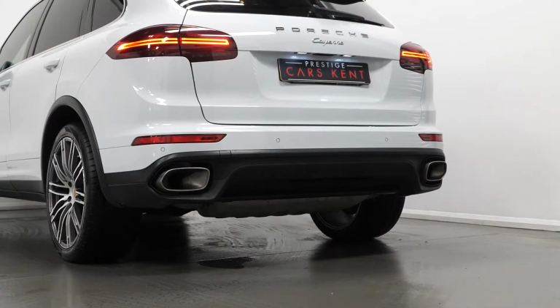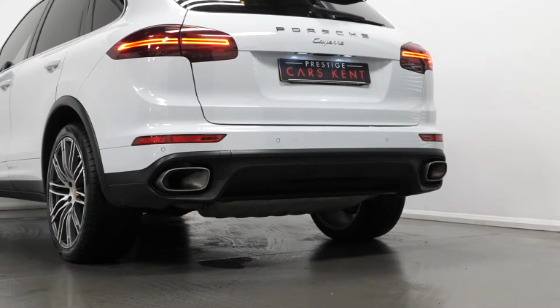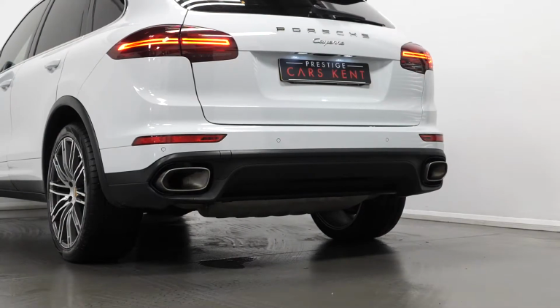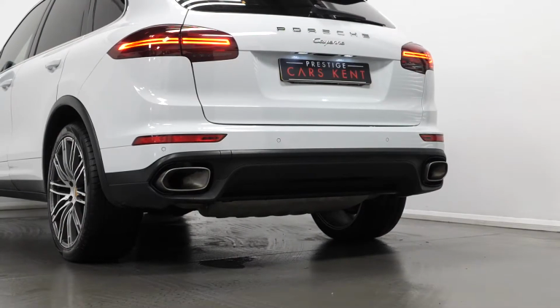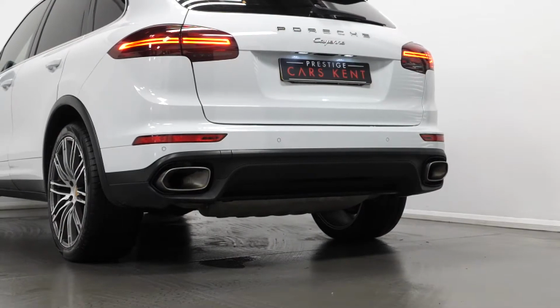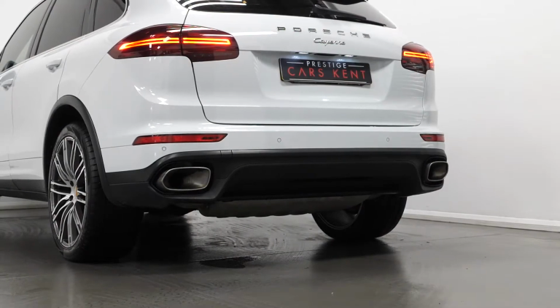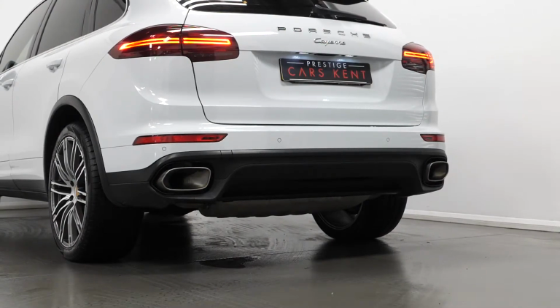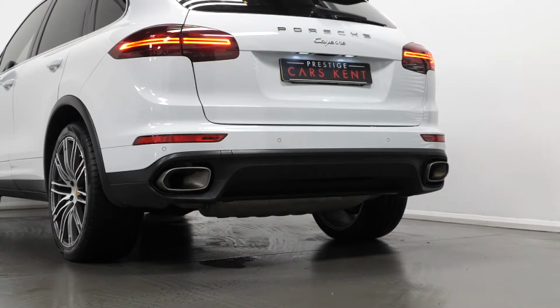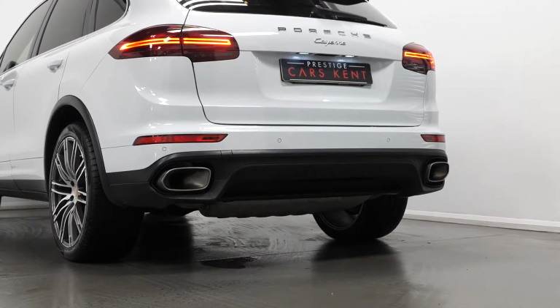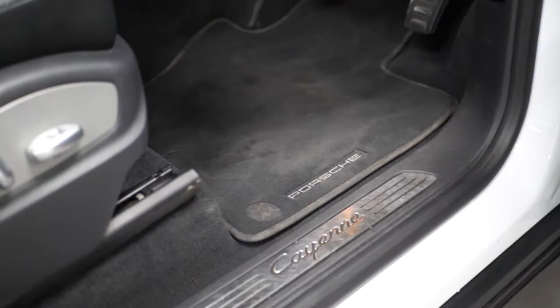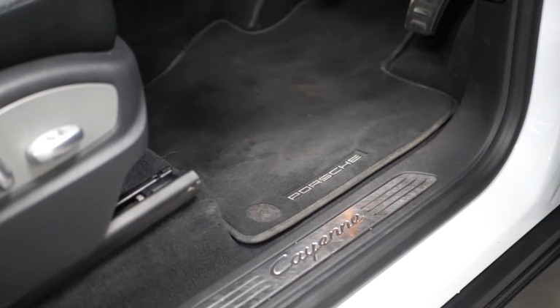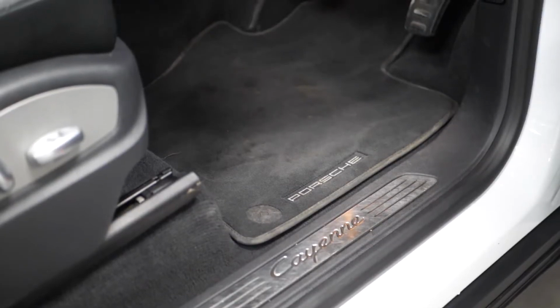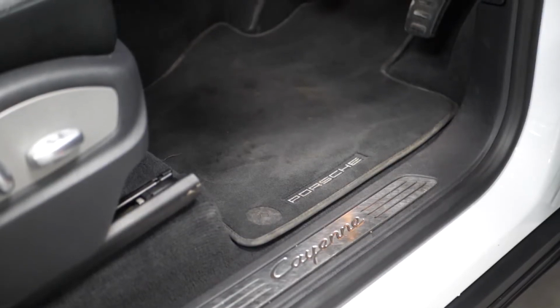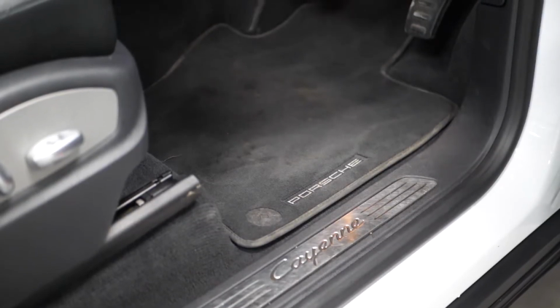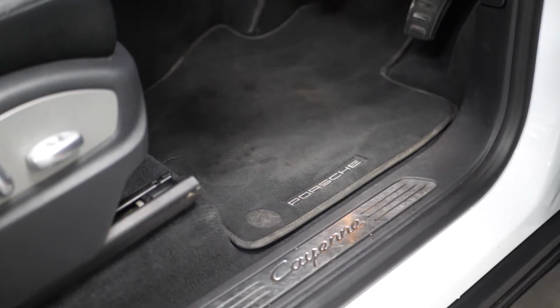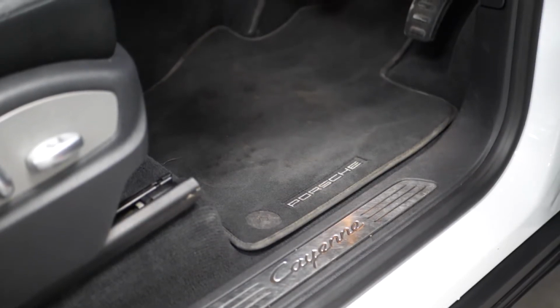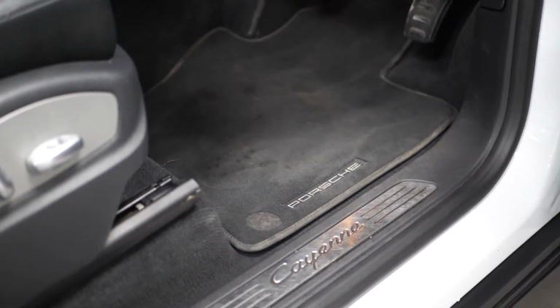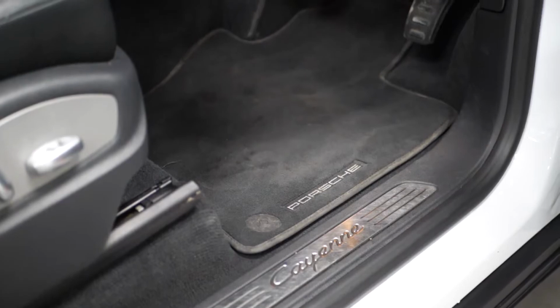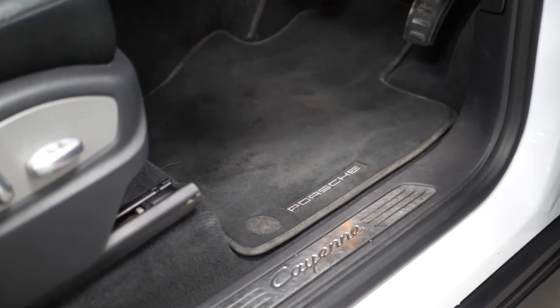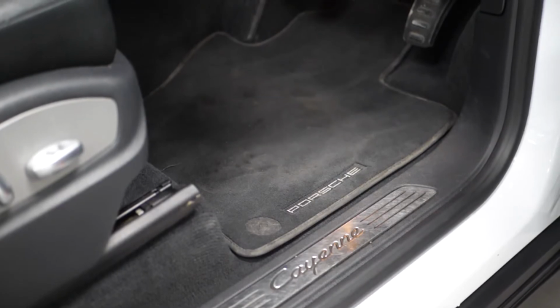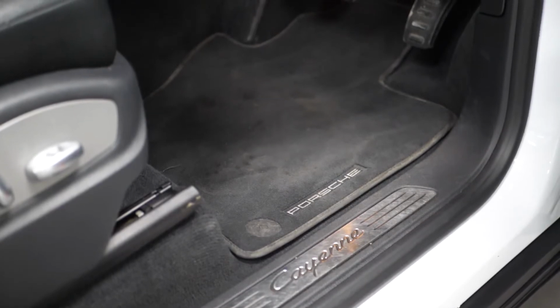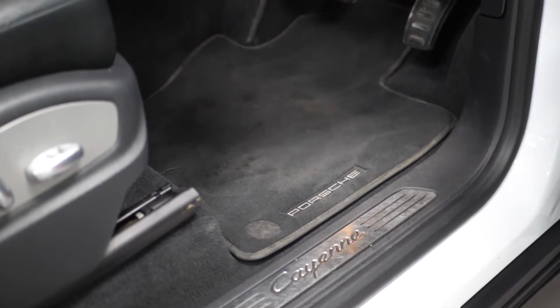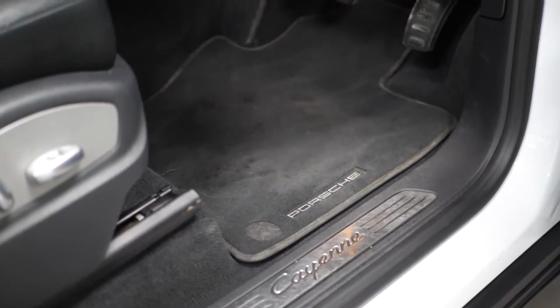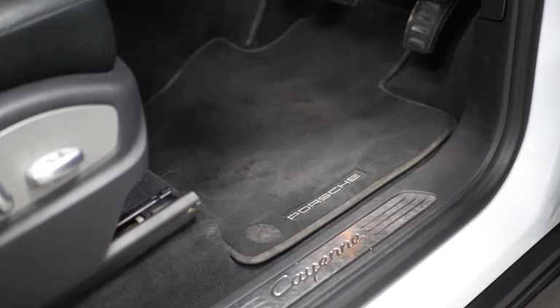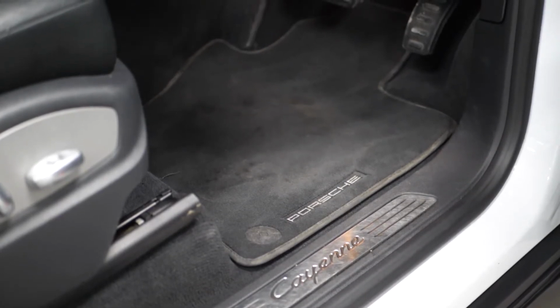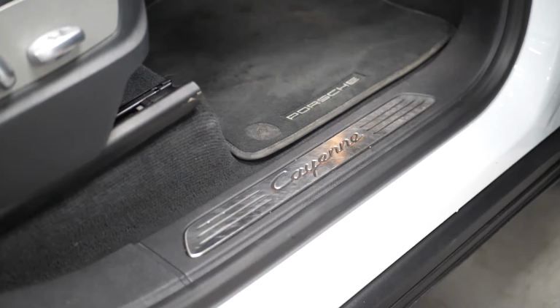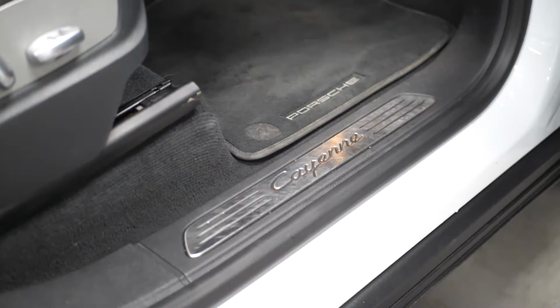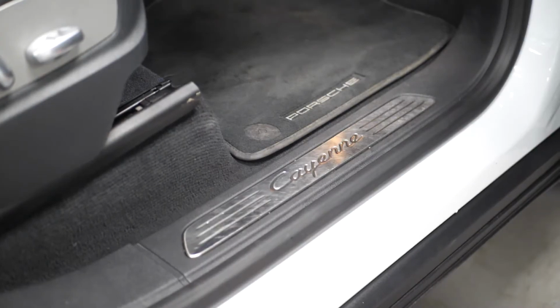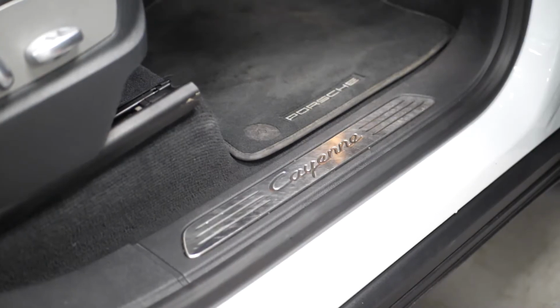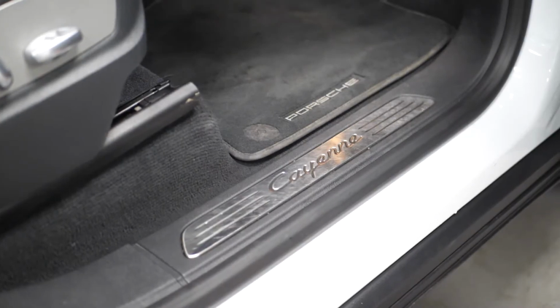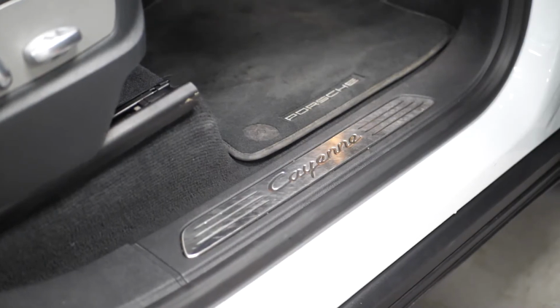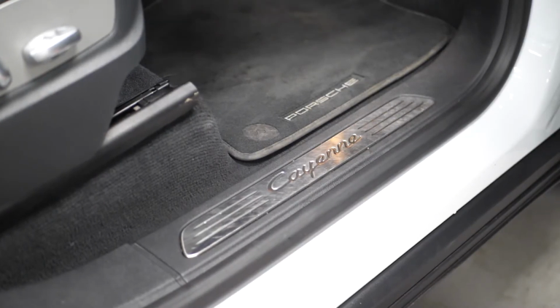You have twin chrome tailpipes, and moving into the interior you can find your Porsche floor mats and Cayenne tread plates.